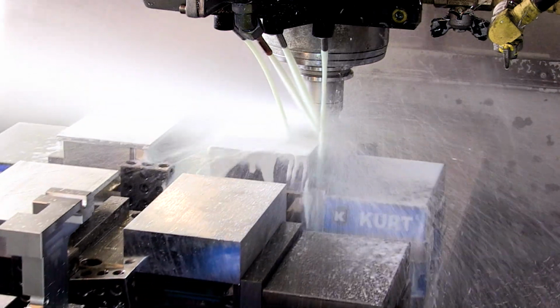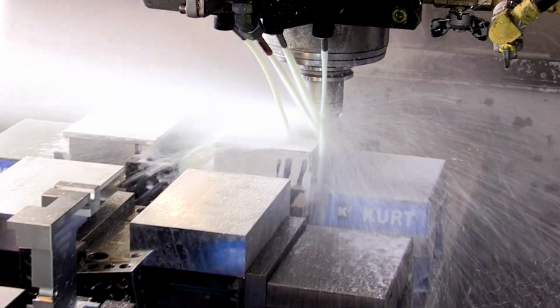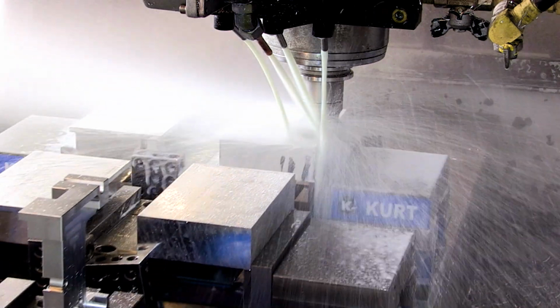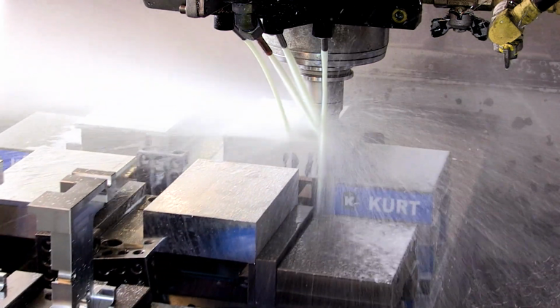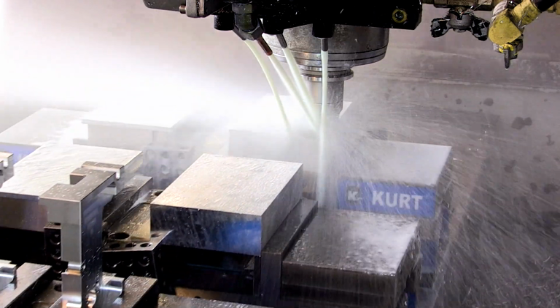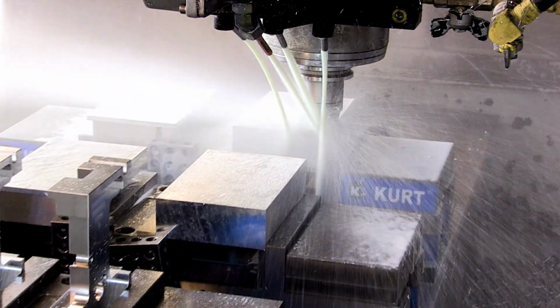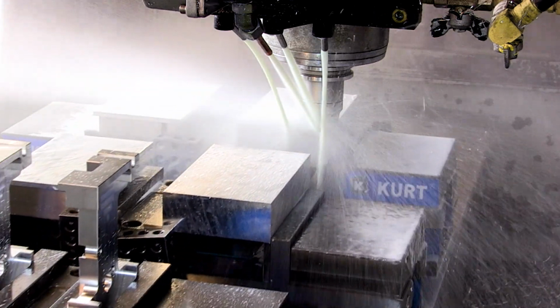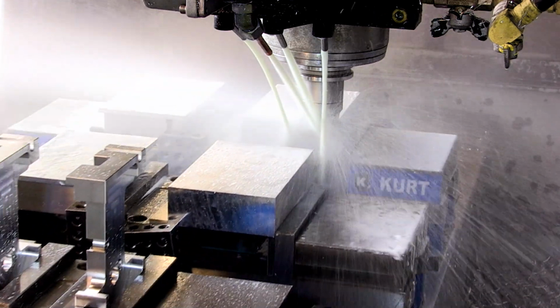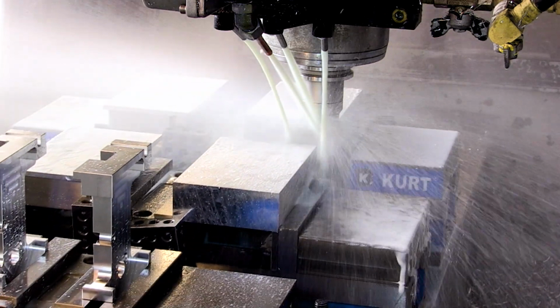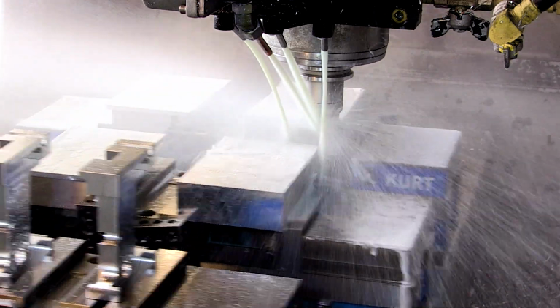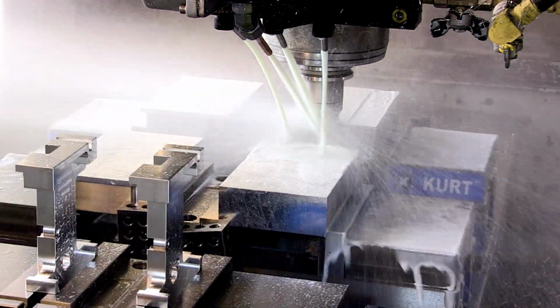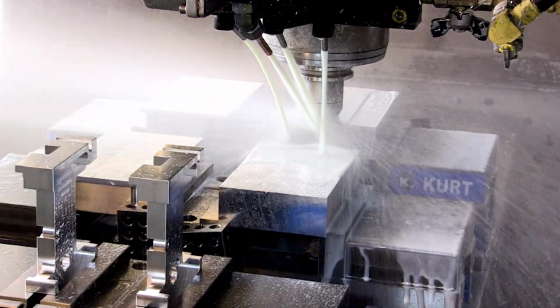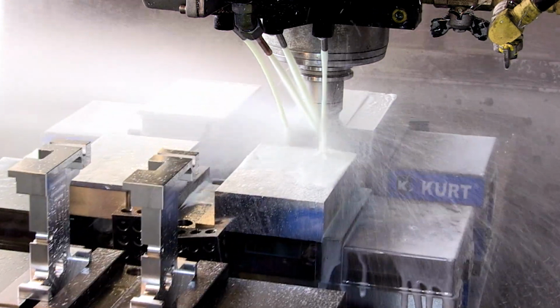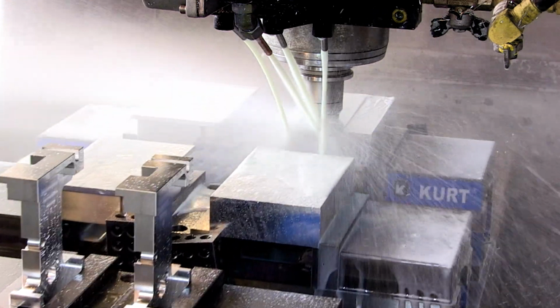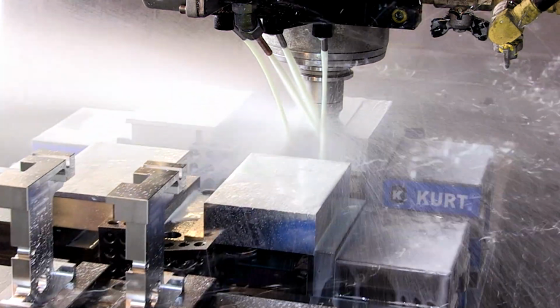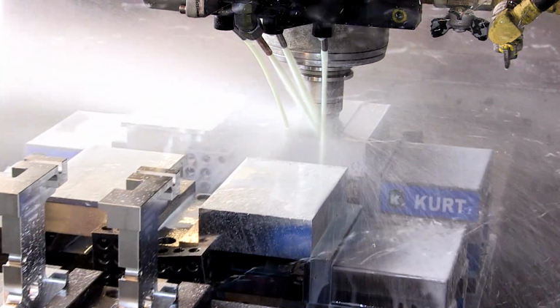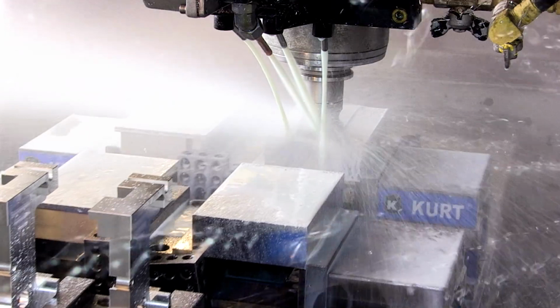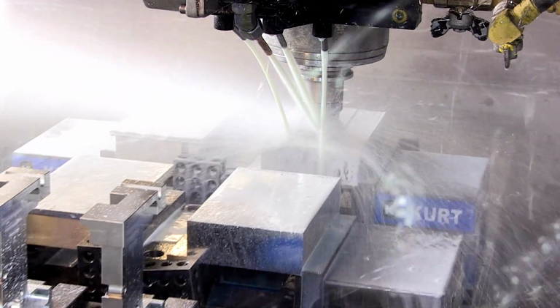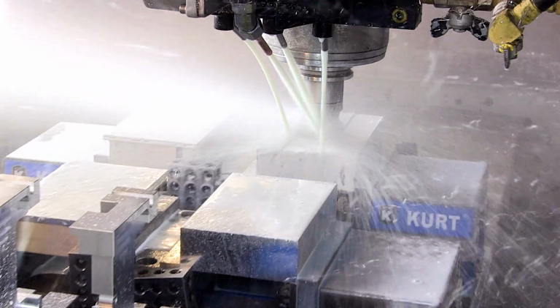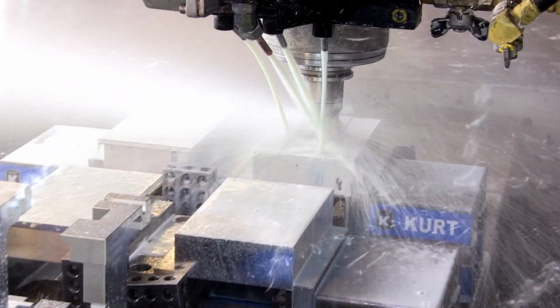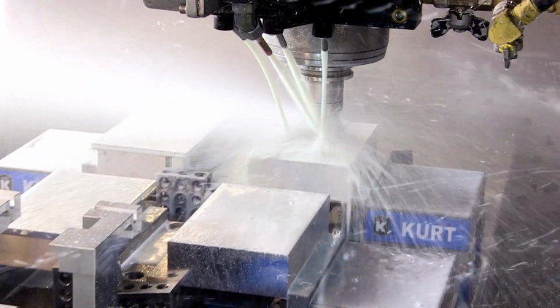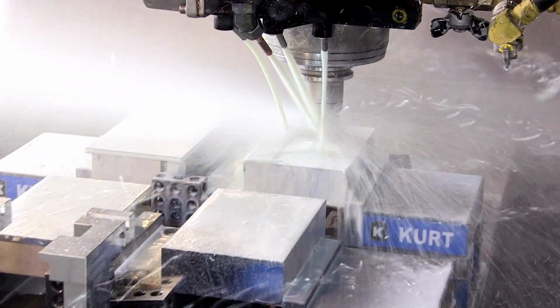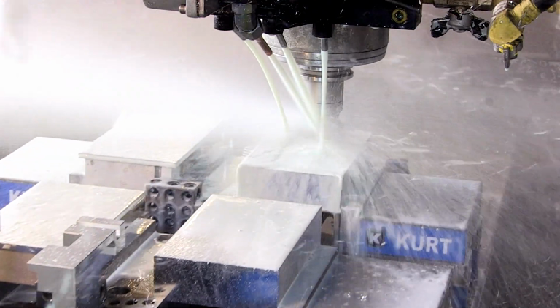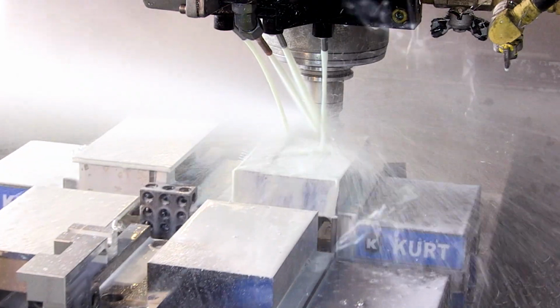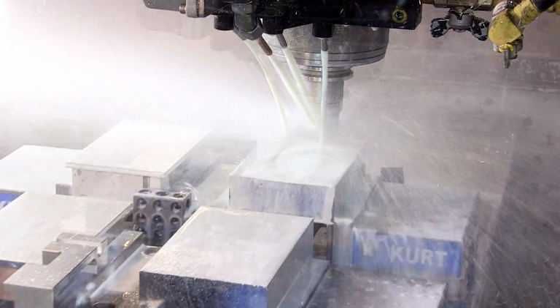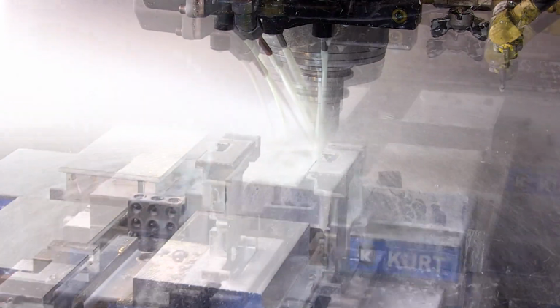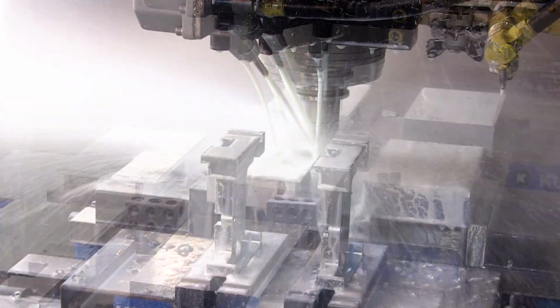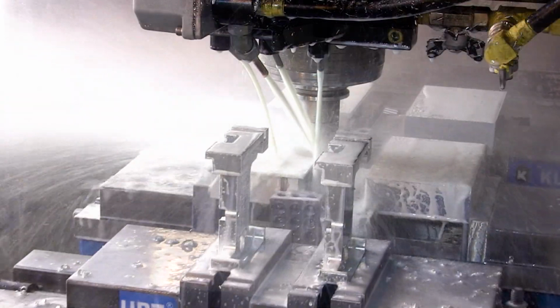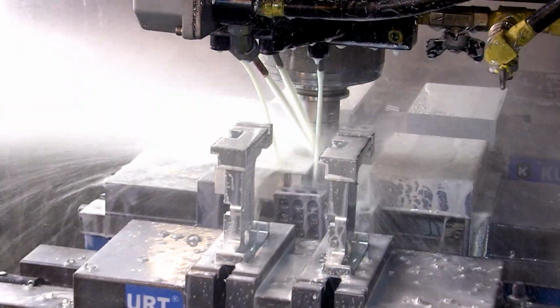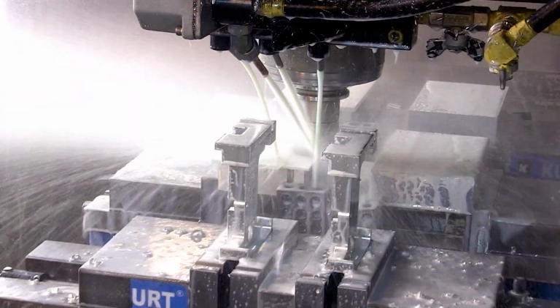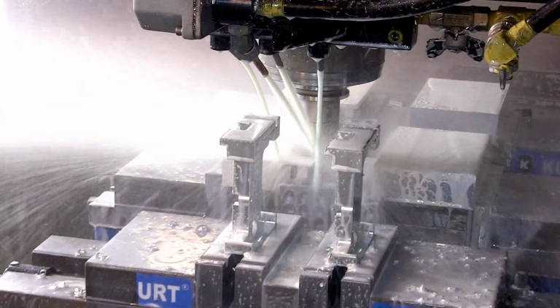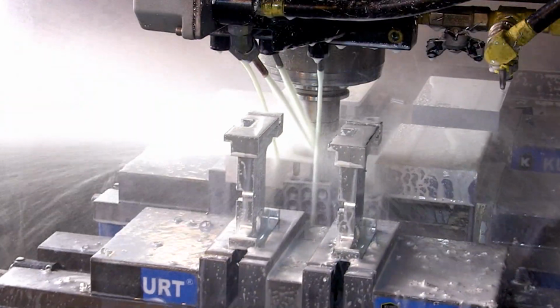Starting at a CNC milling machine, the body of the Oddjob is machined out of blocks of aluminum.